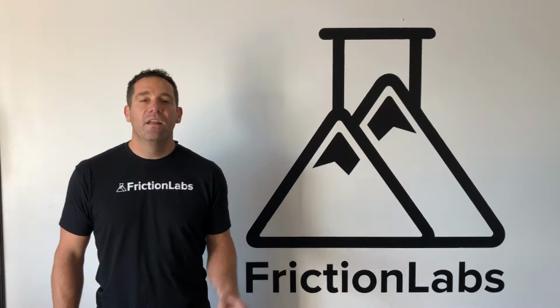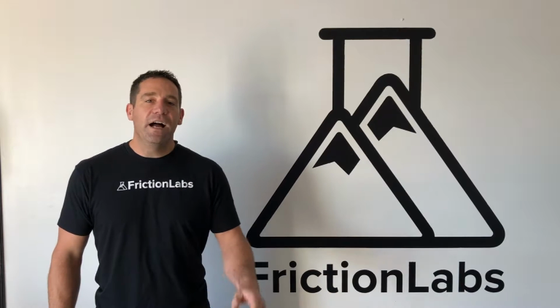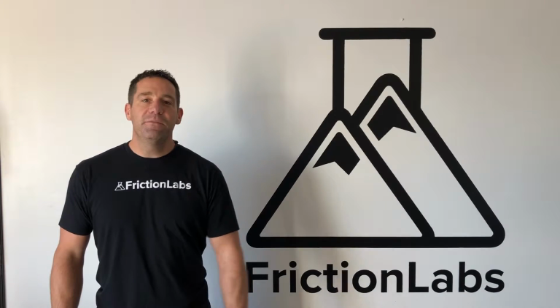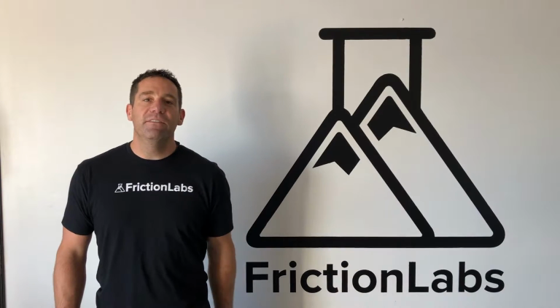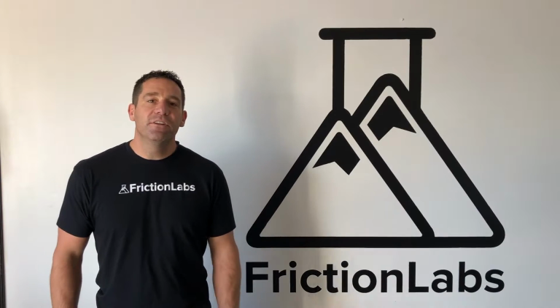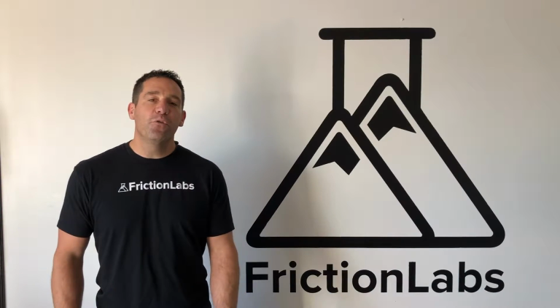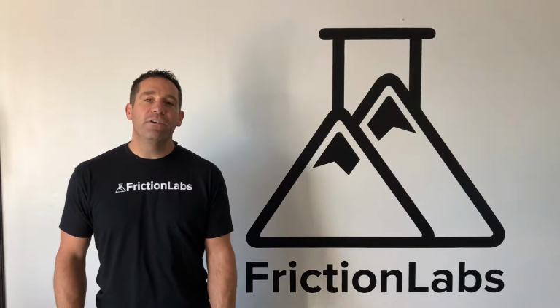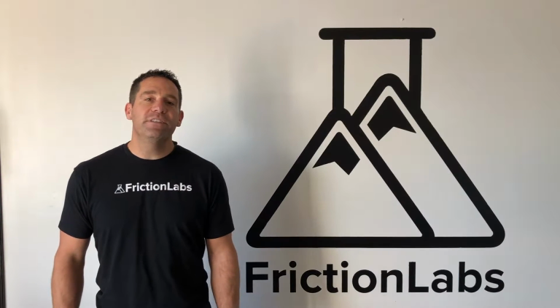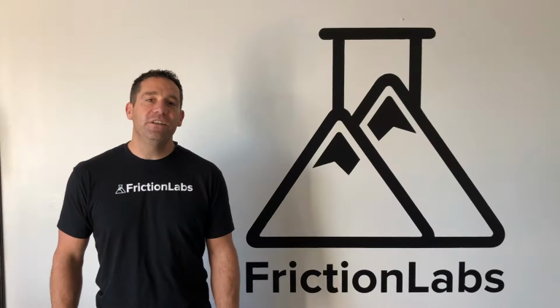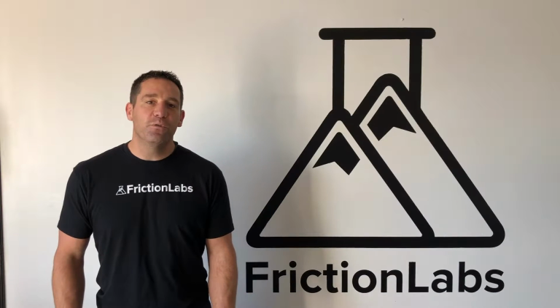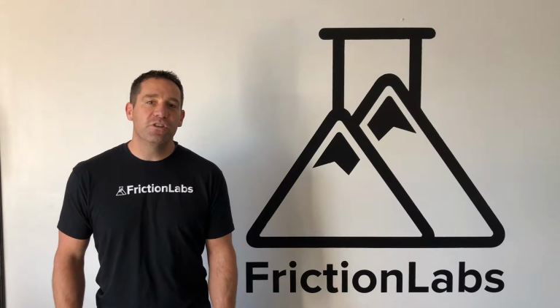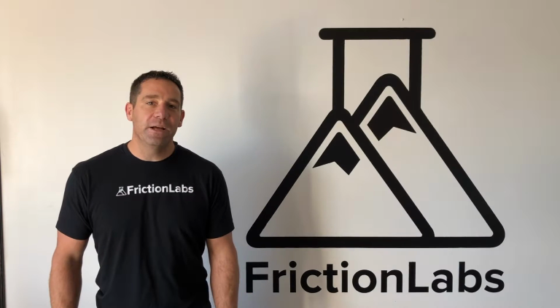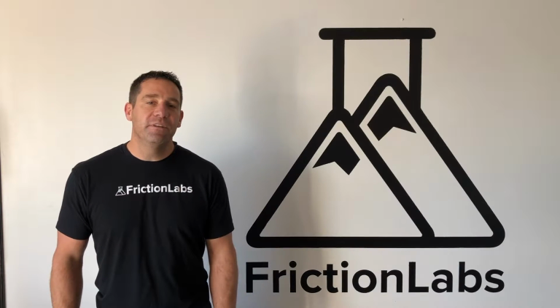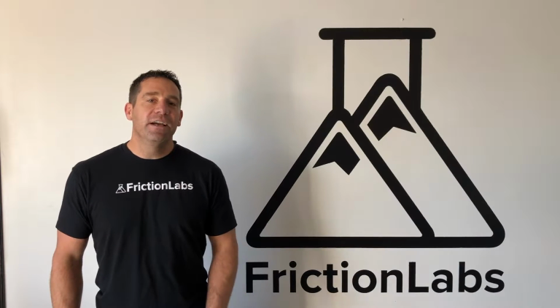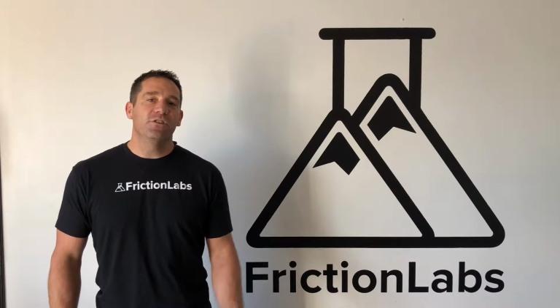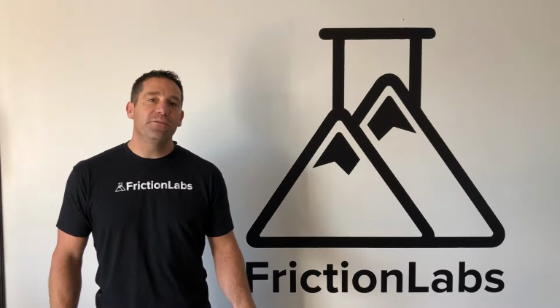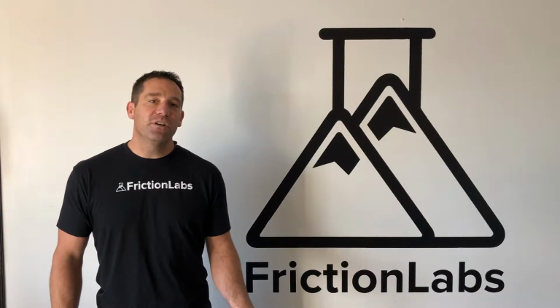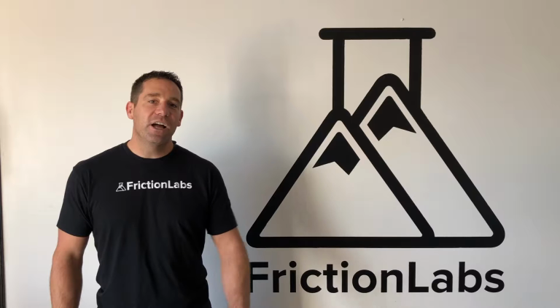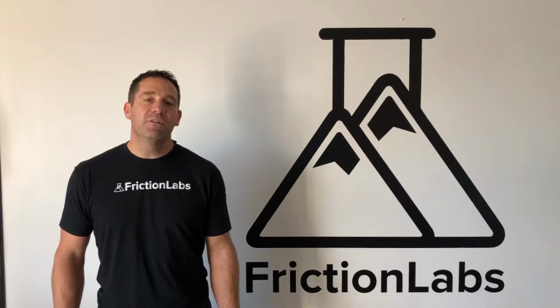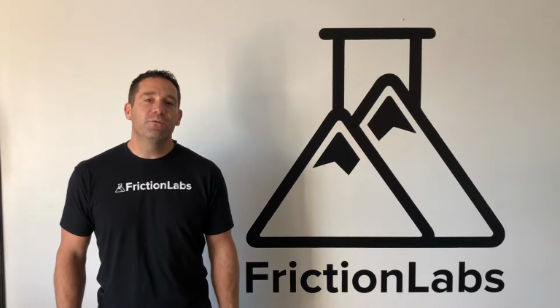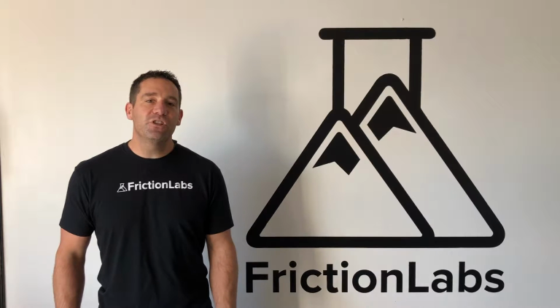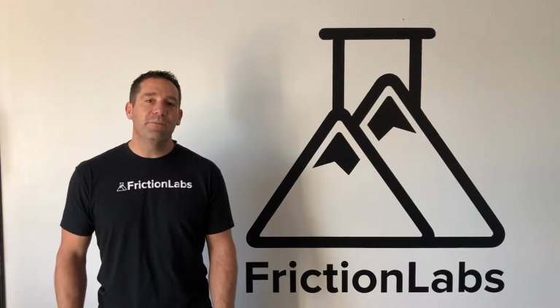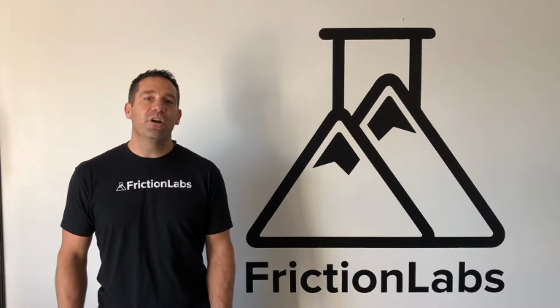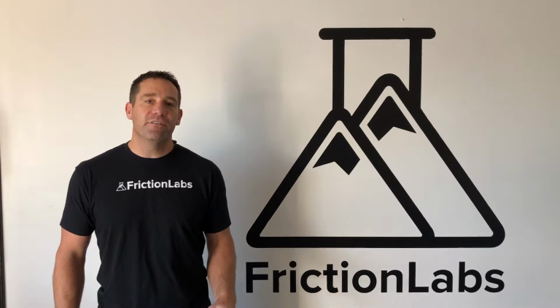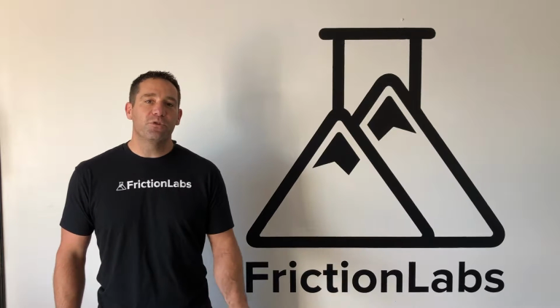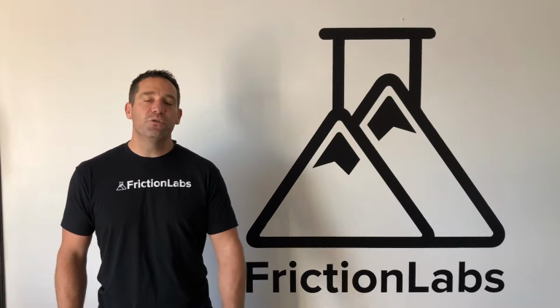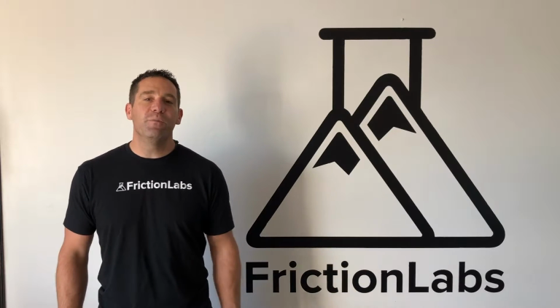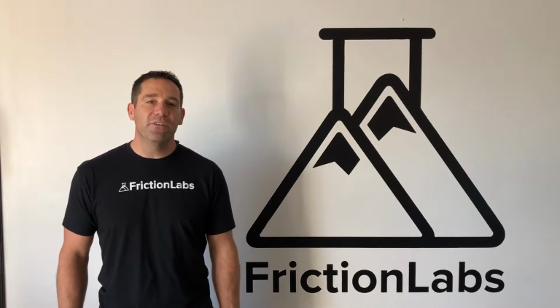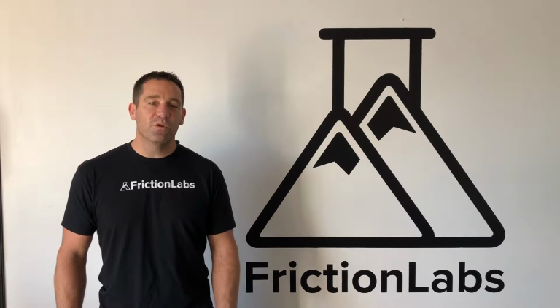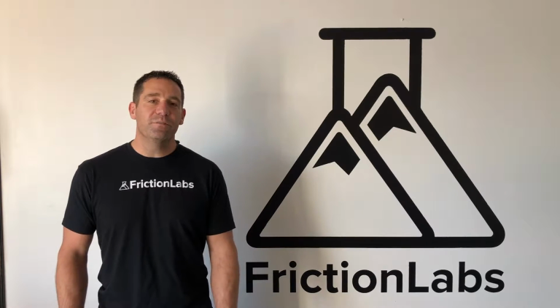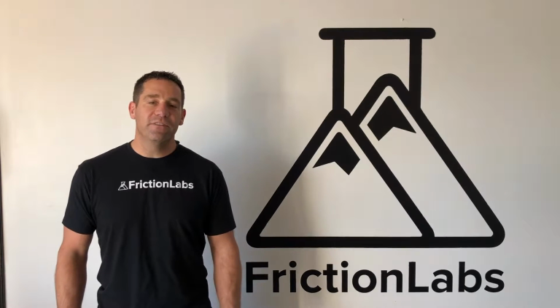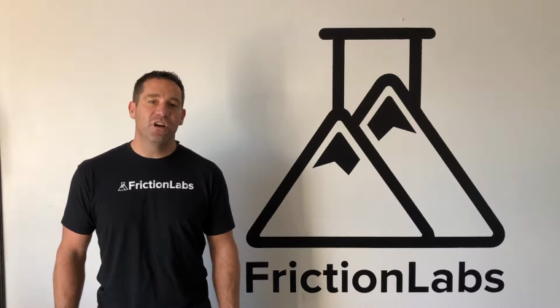Hi, I'm Kevin, co-founder and CEO of Friction Labs. As a lifelong climber, Friction Labs started as a pursuit of making the world's best chalk.